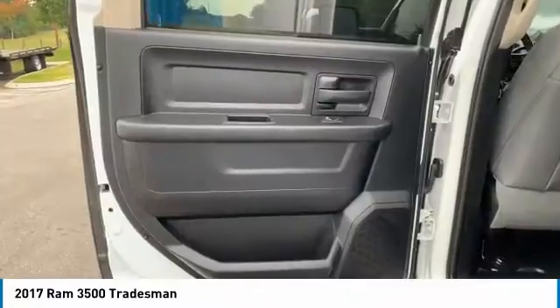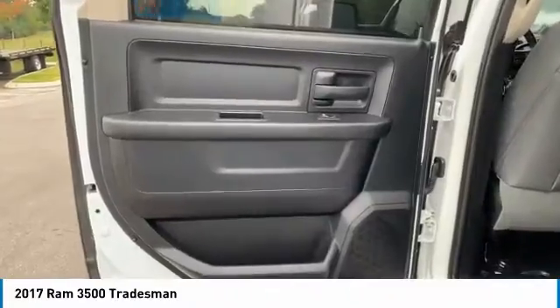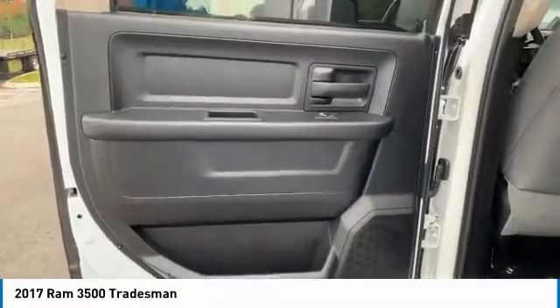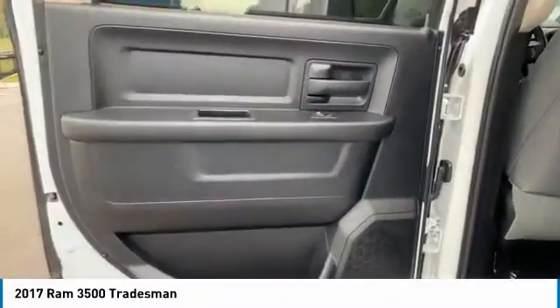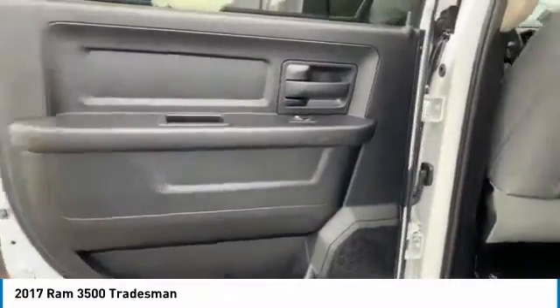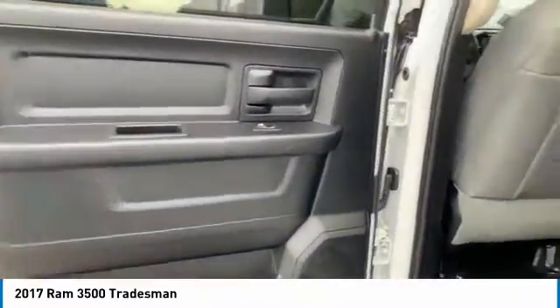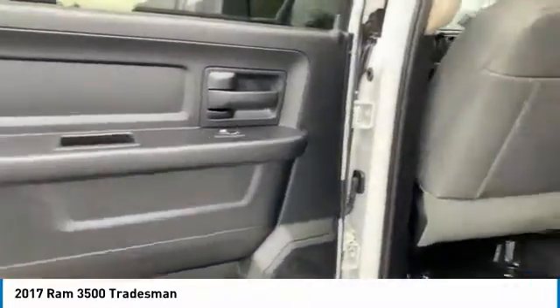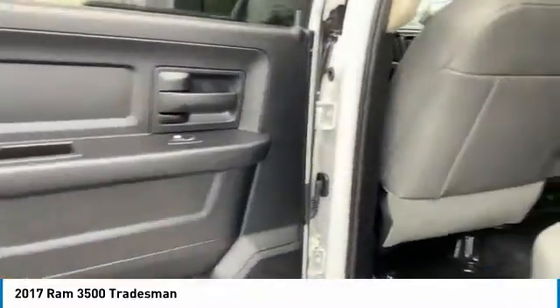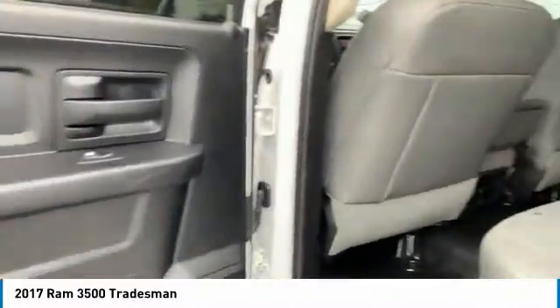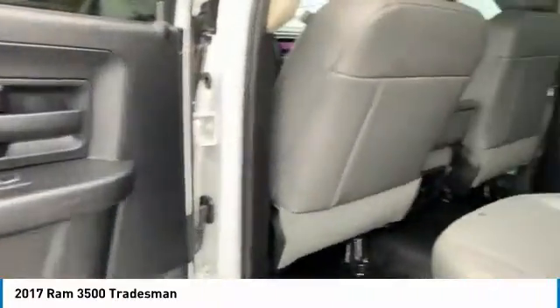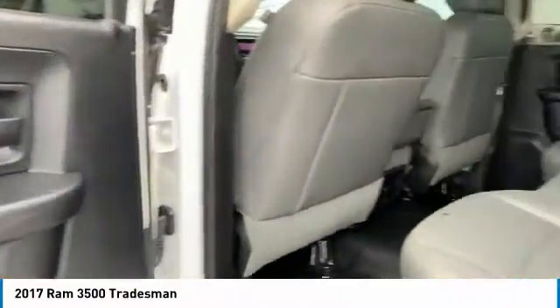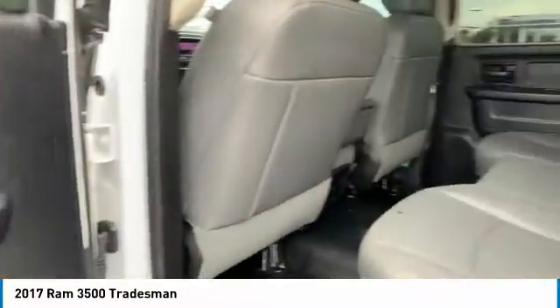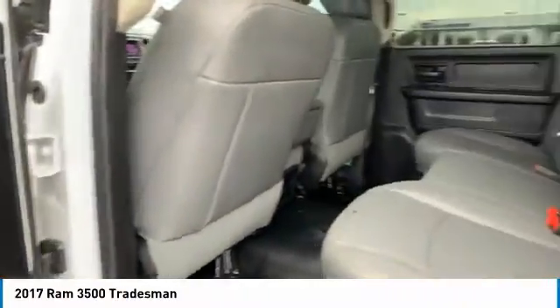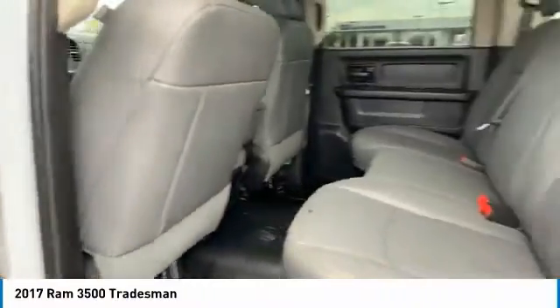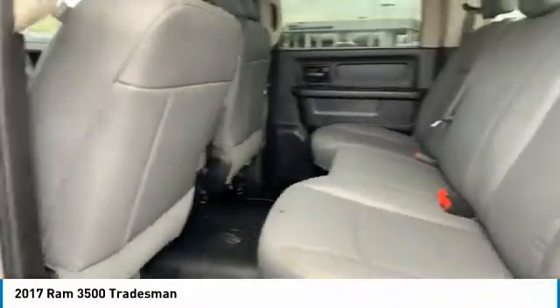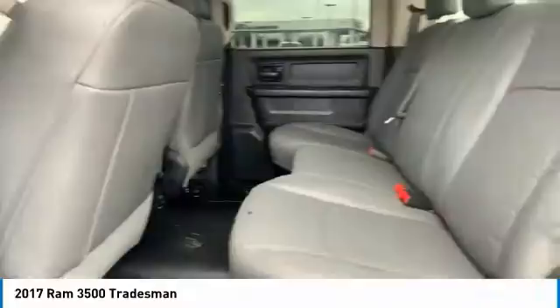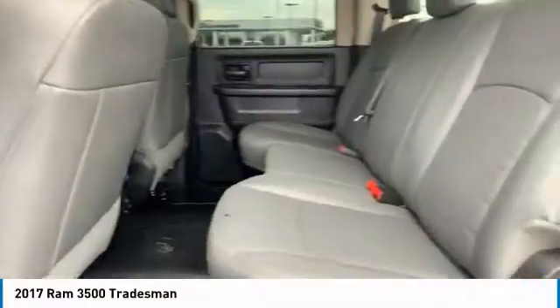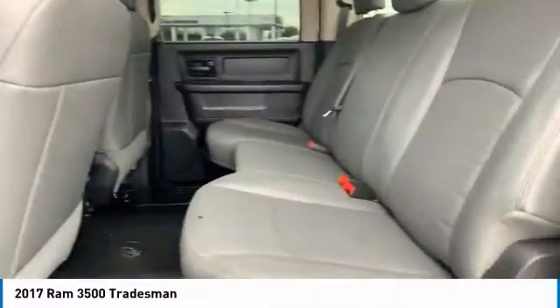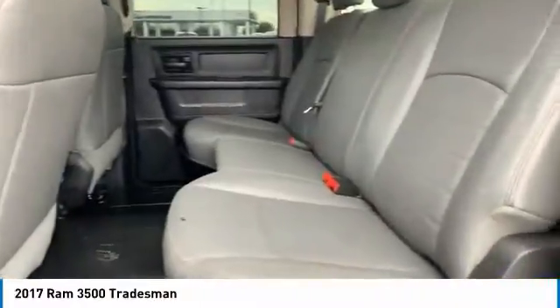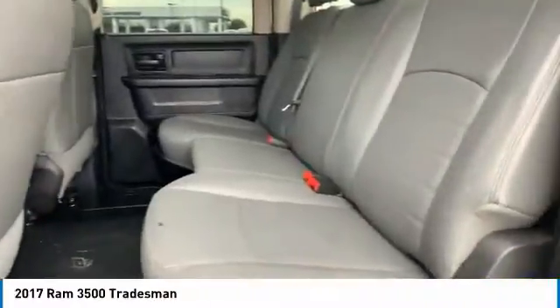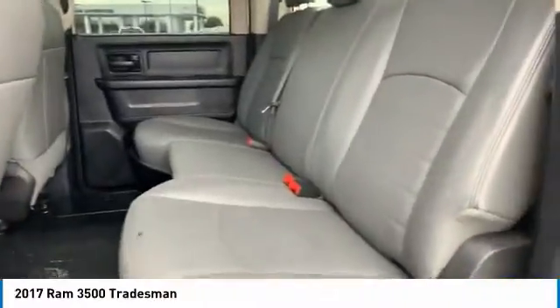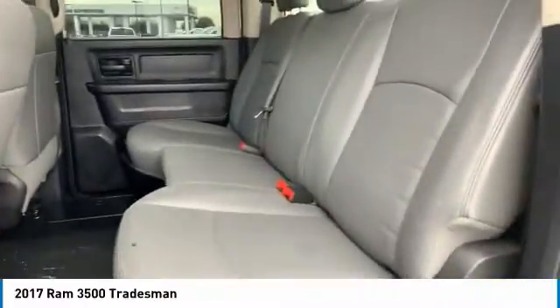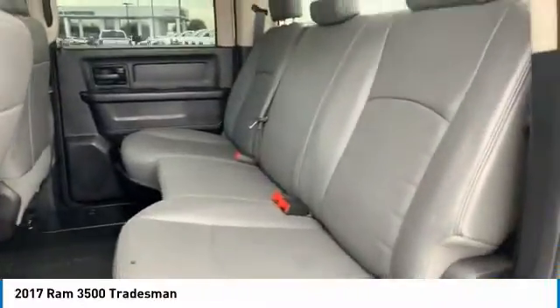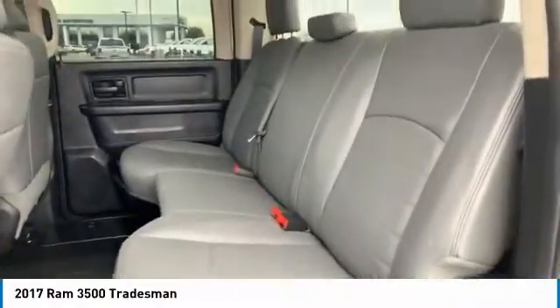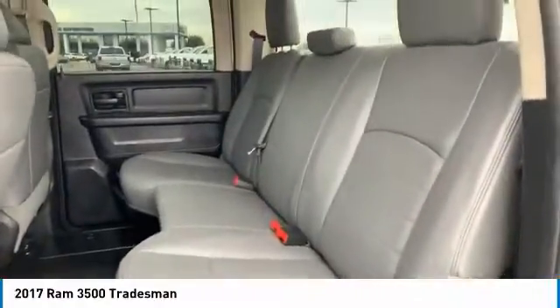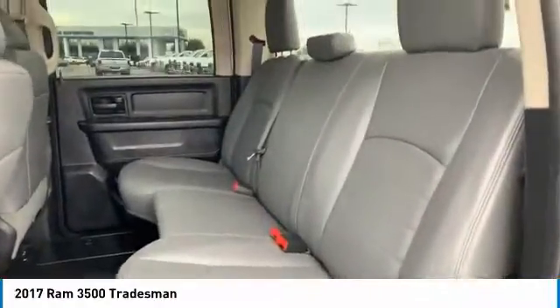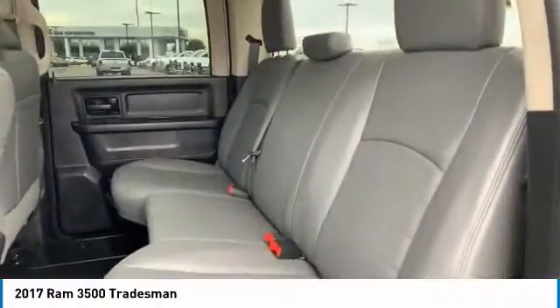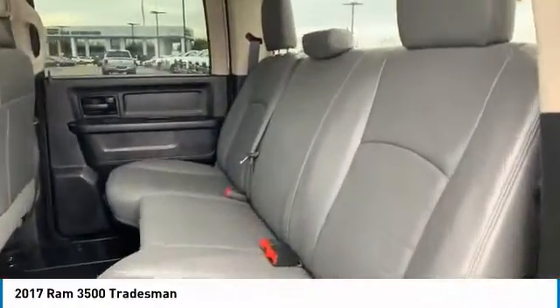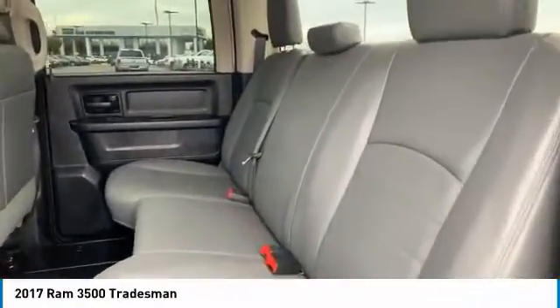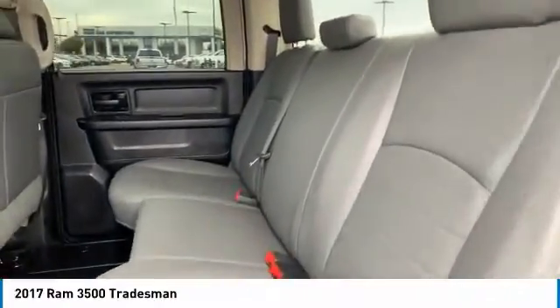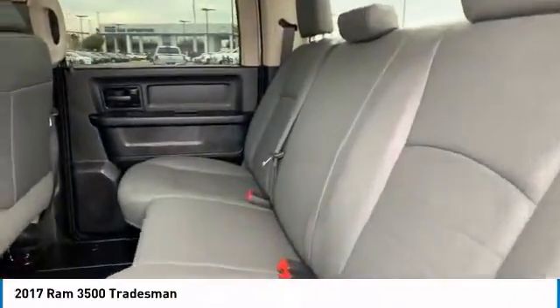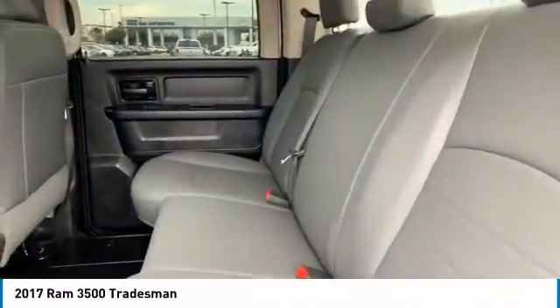This isn't just a vehicle, it's an experience. So stop in for a test ride today.